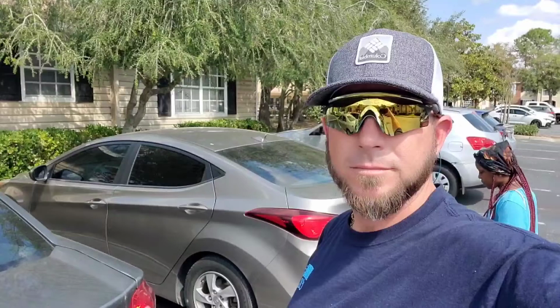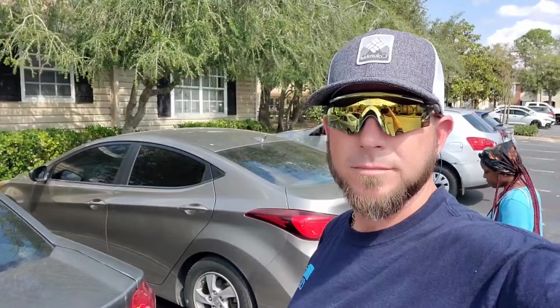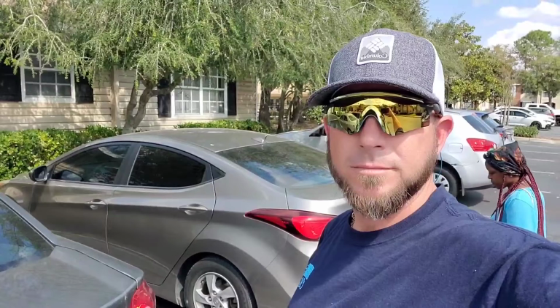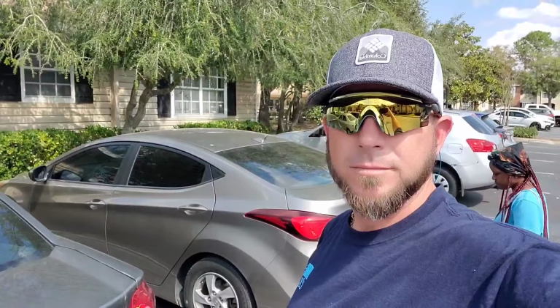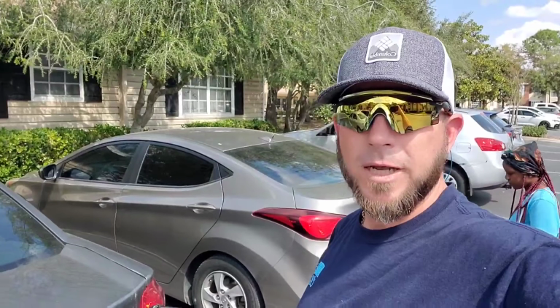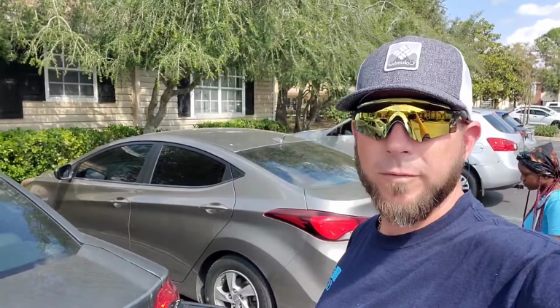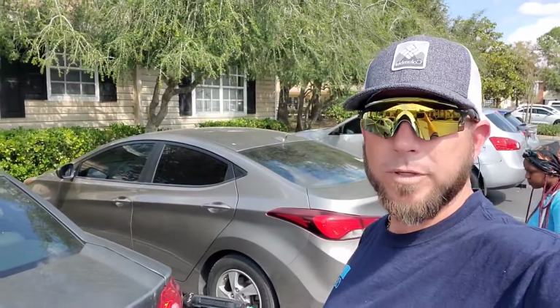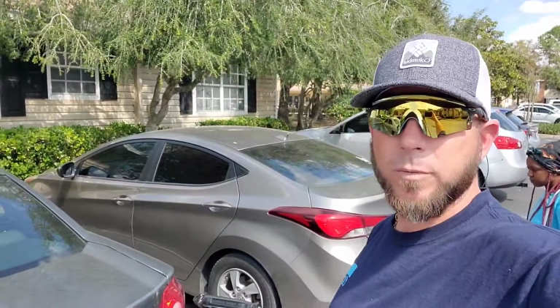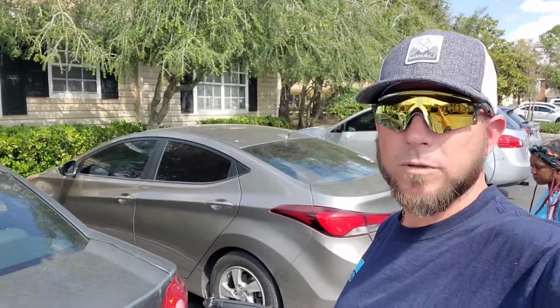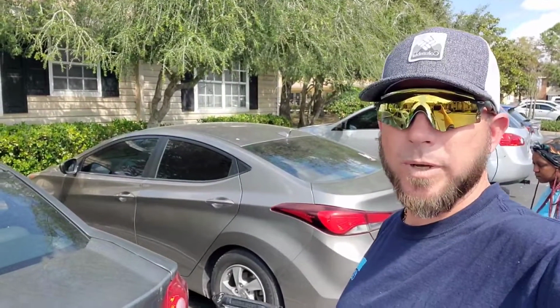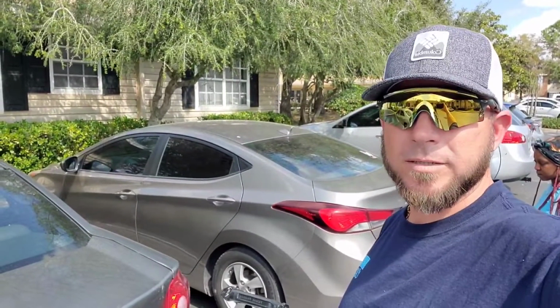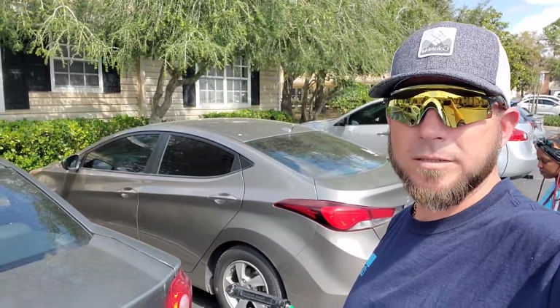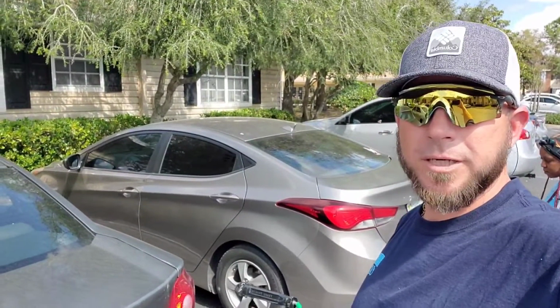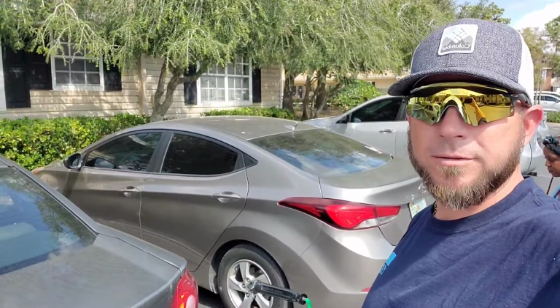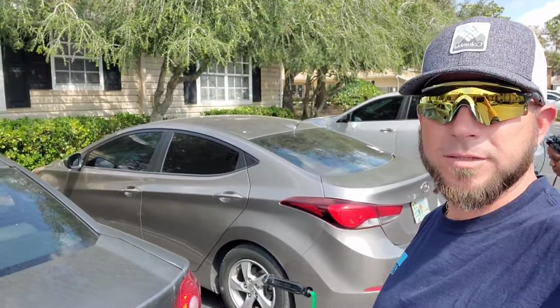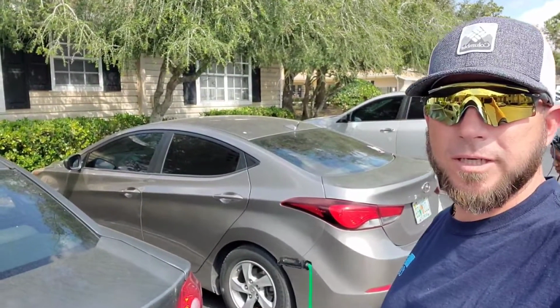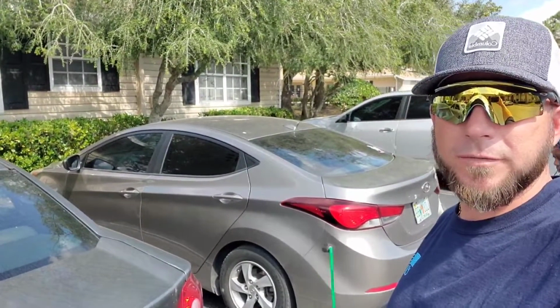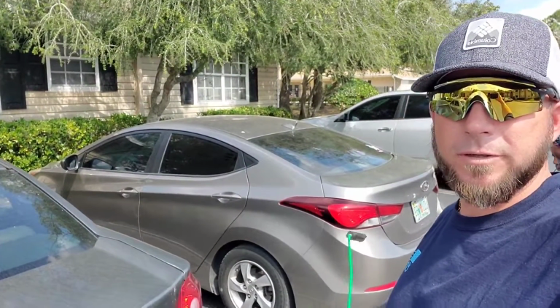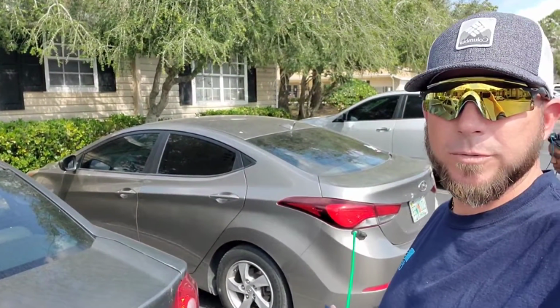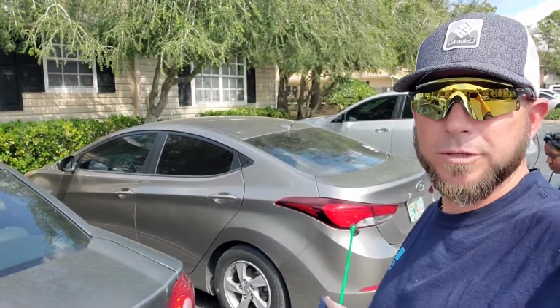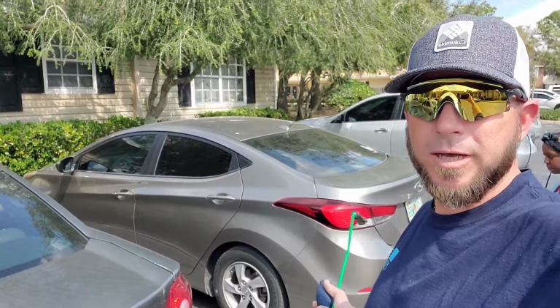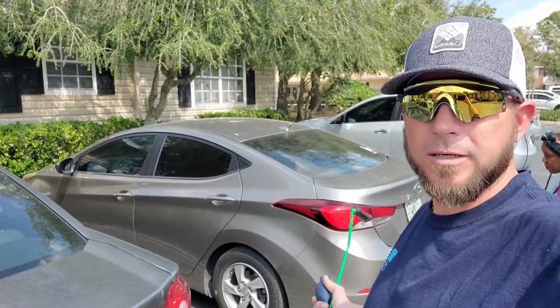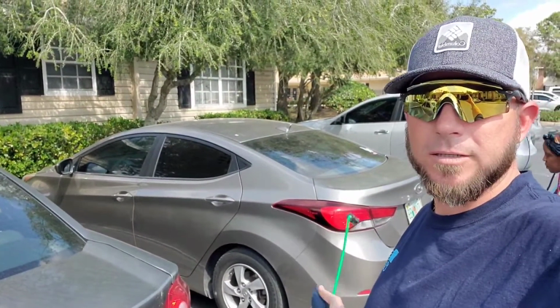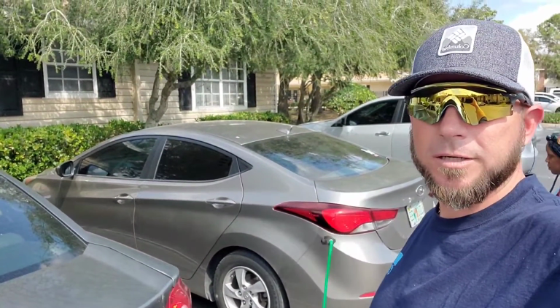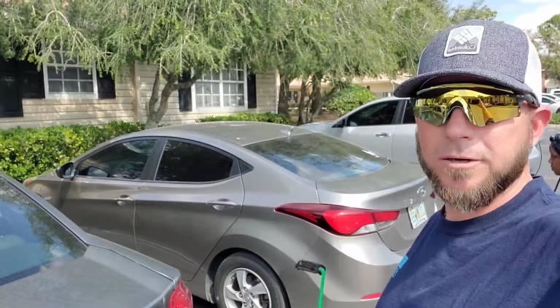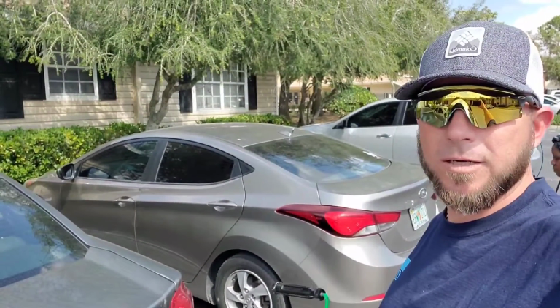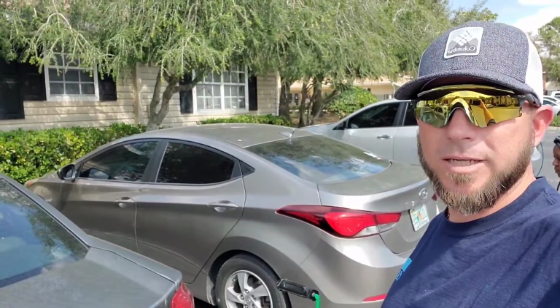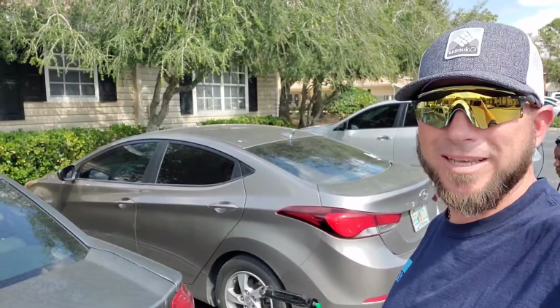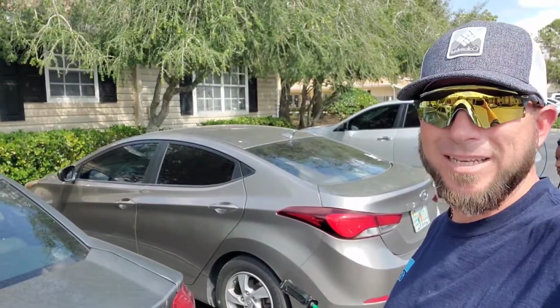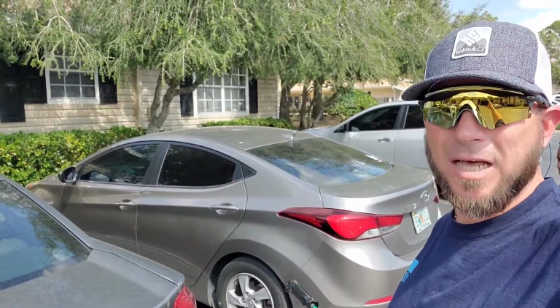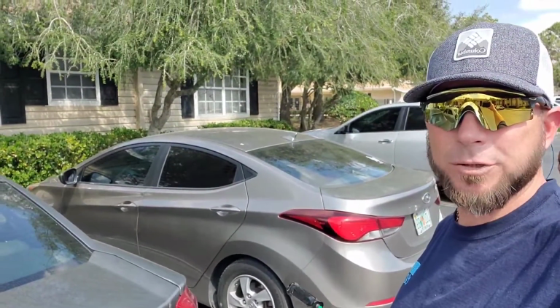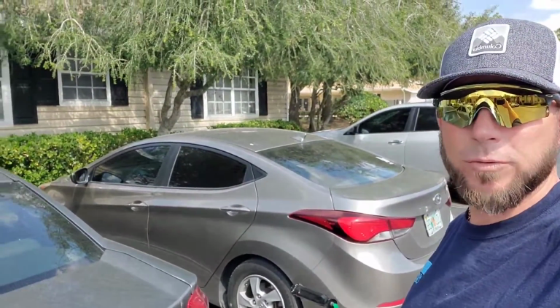Hey everybody, welcome back to the channel. On today's video, I'm going to show you how to unlock your Hyundai Elantra.